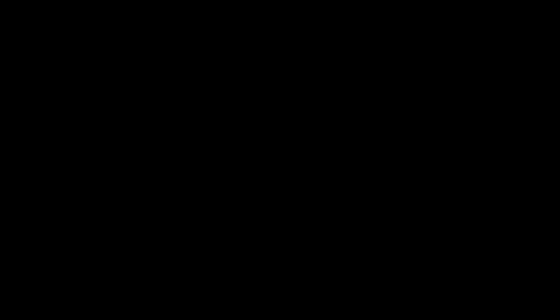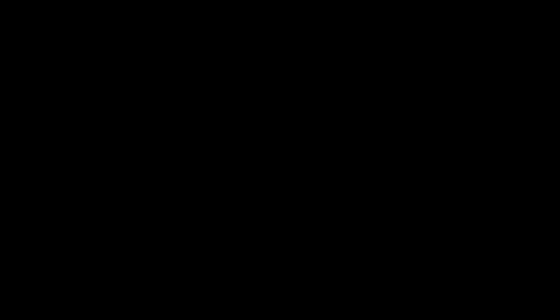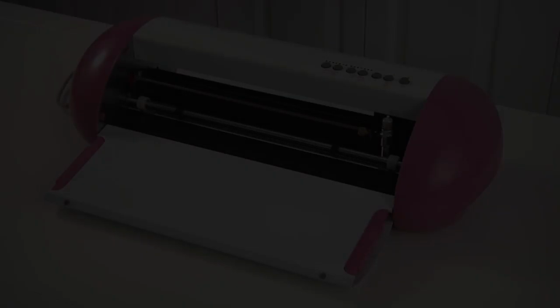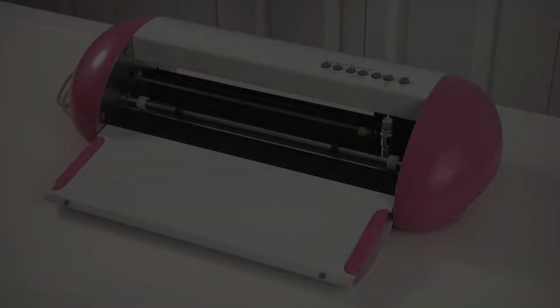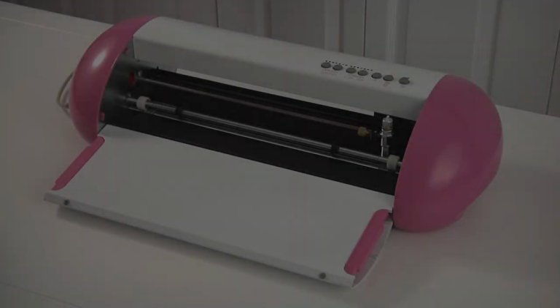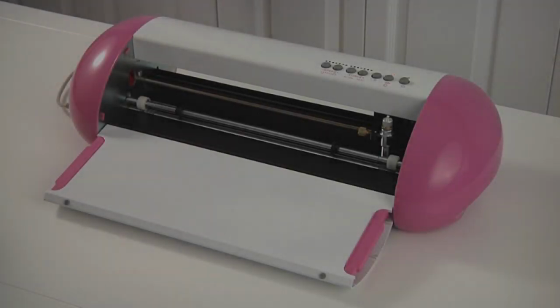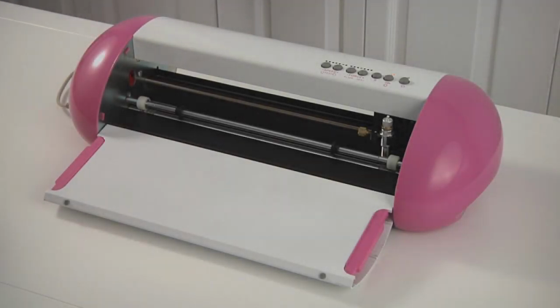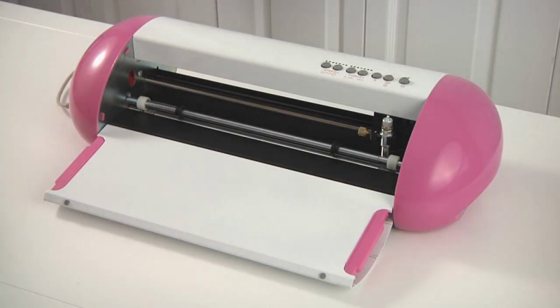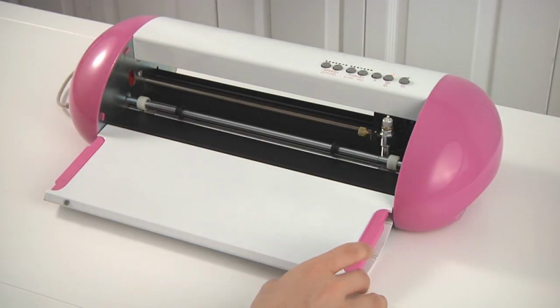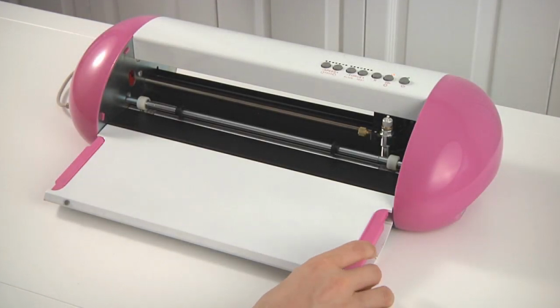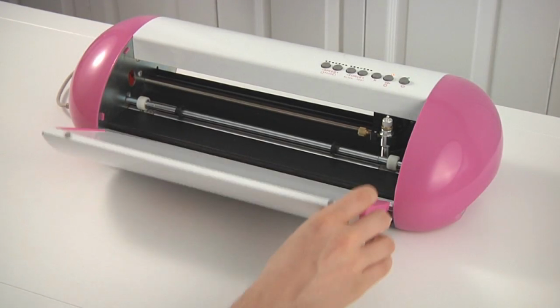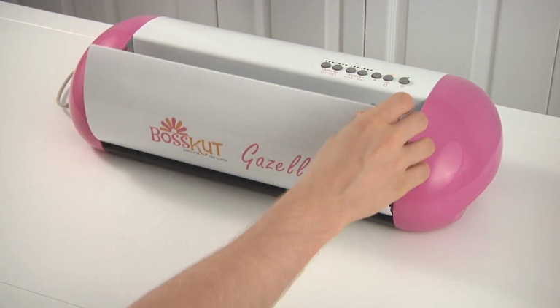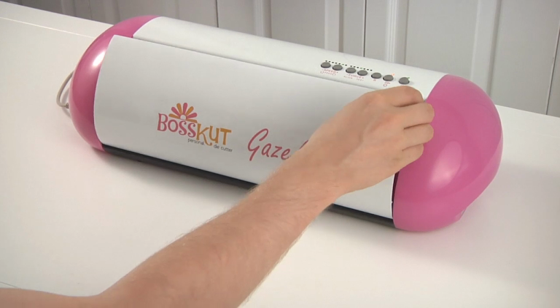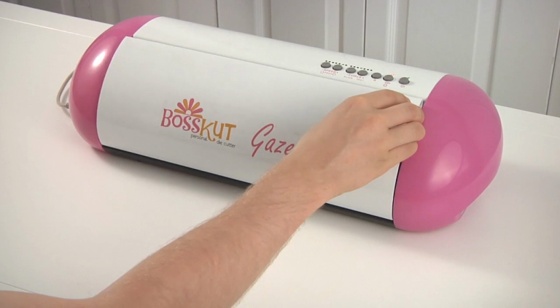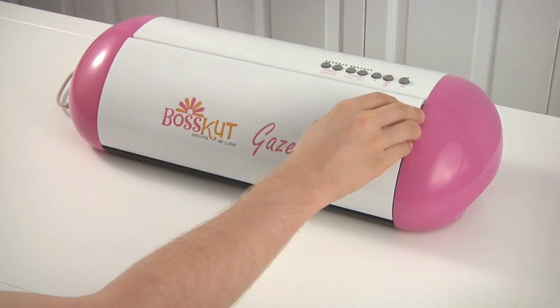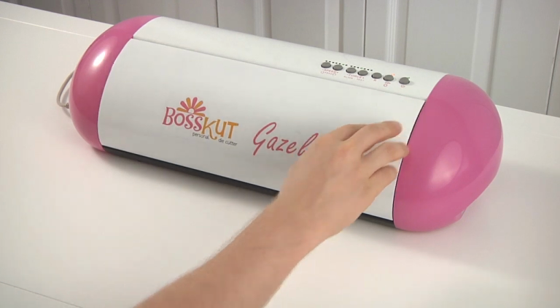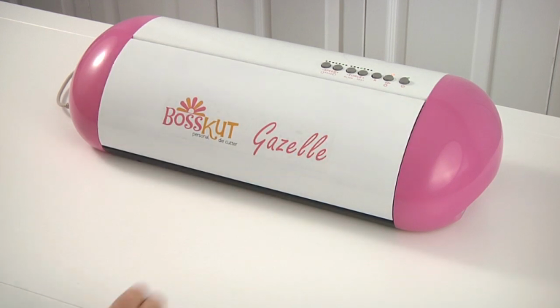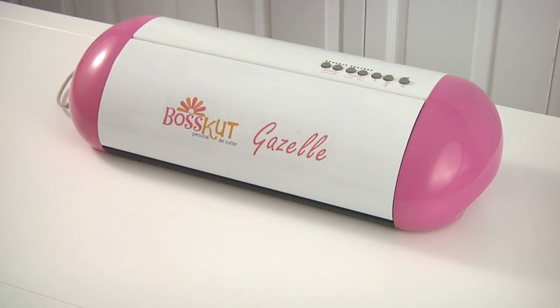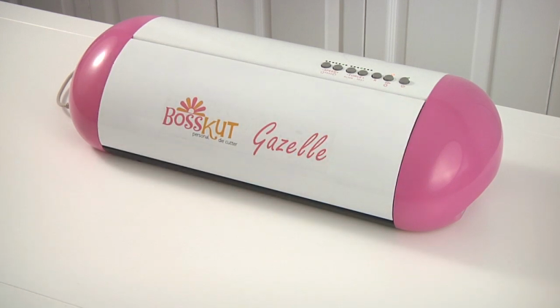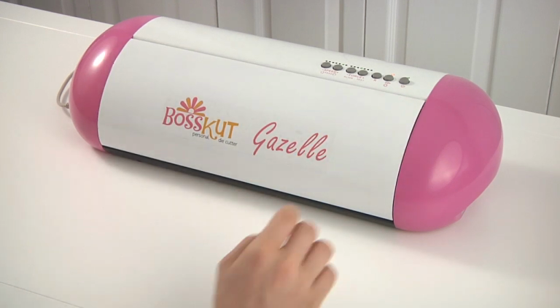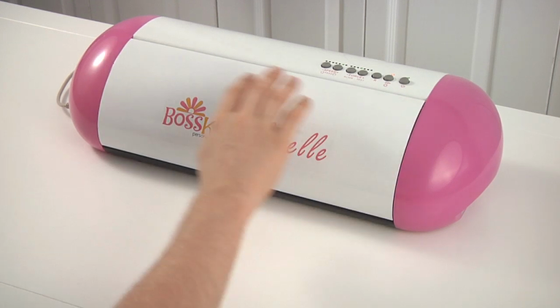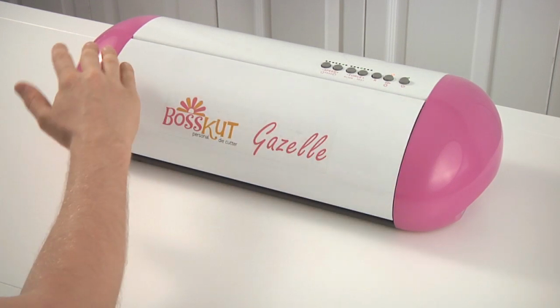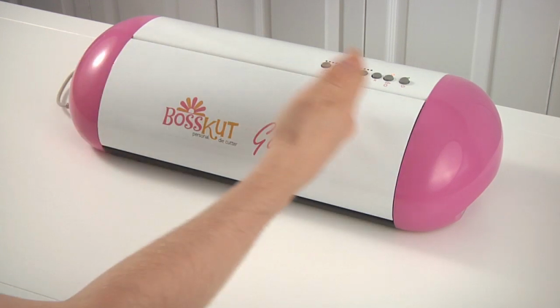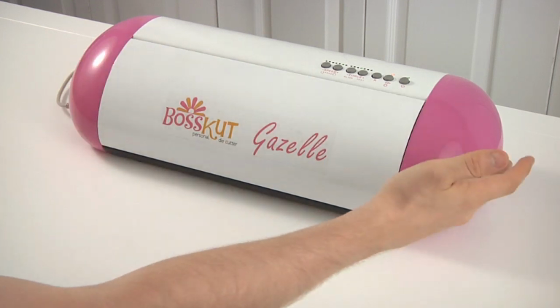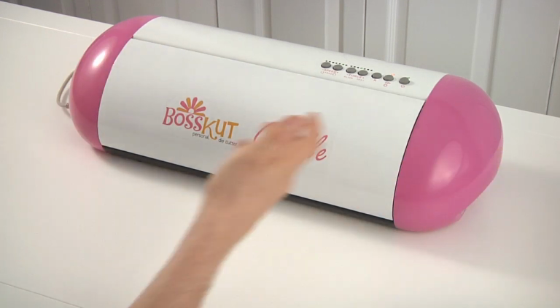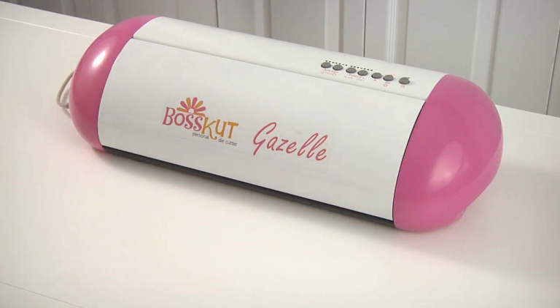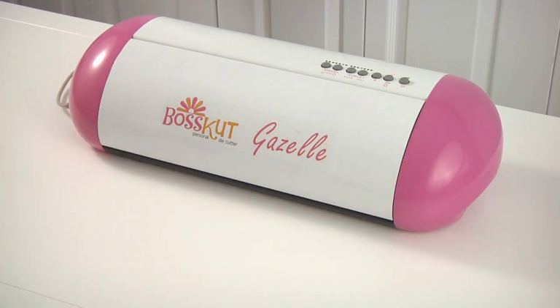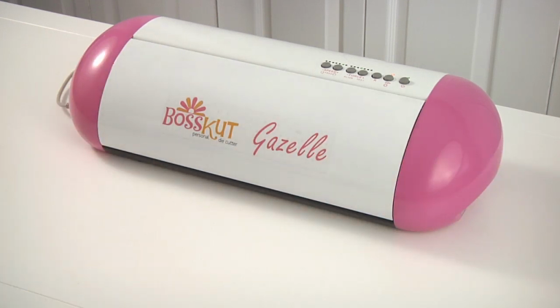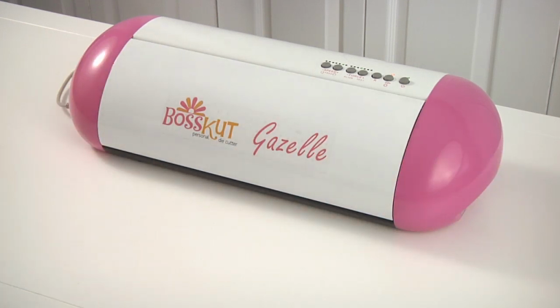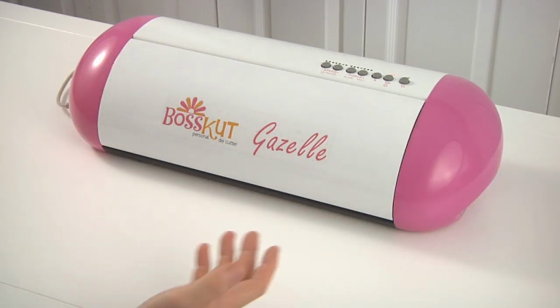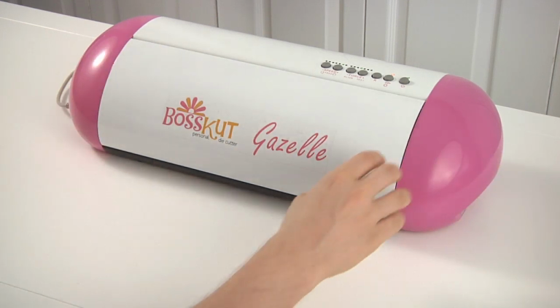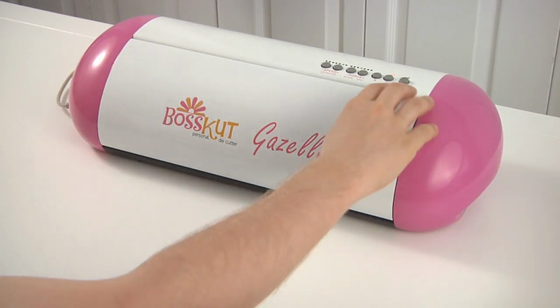In this video, we'll be reviewing the Gazelle by Boss Cut. Here is the cutter itself.